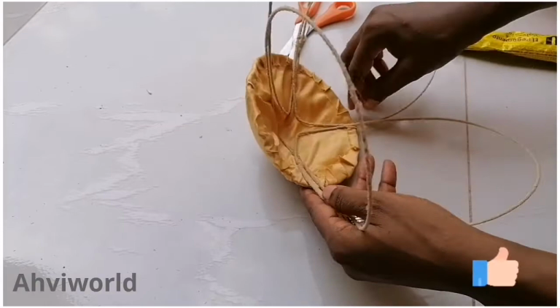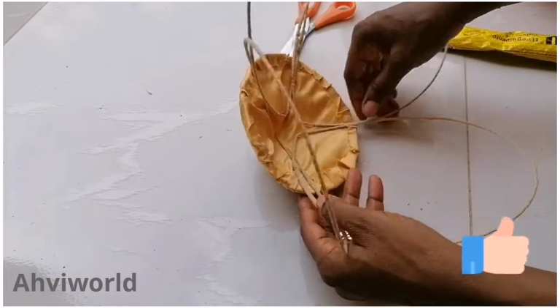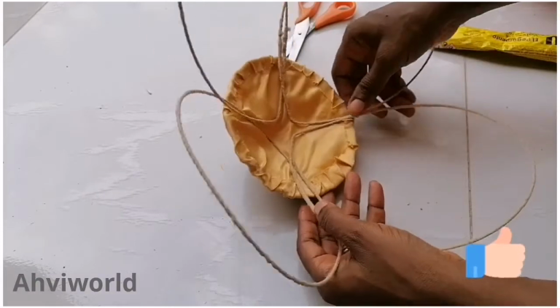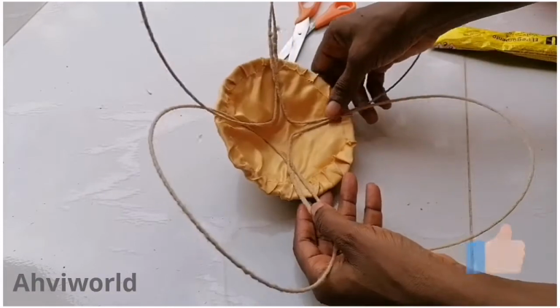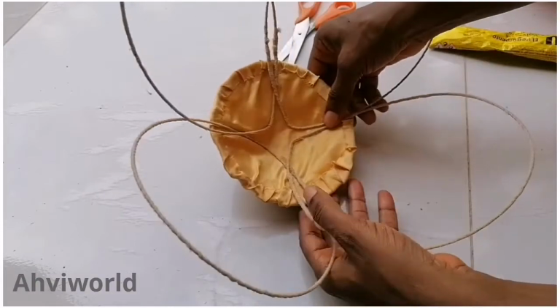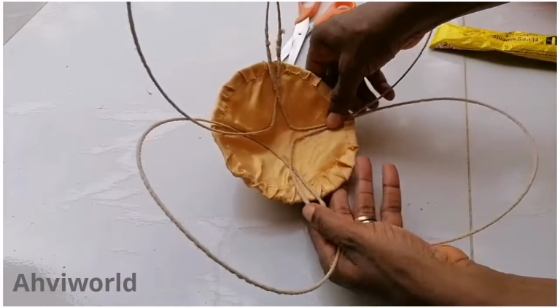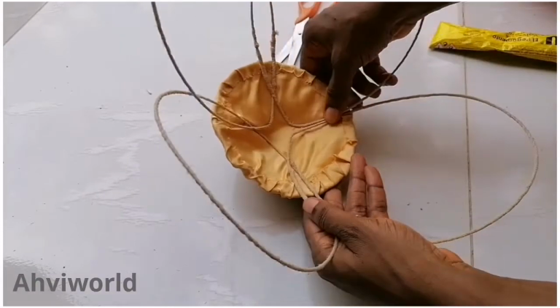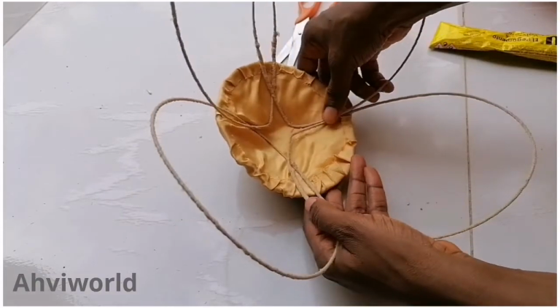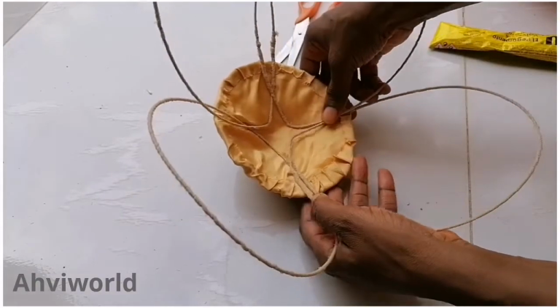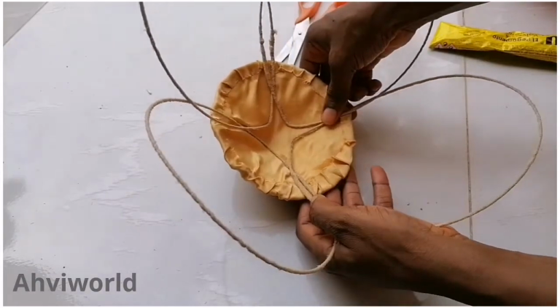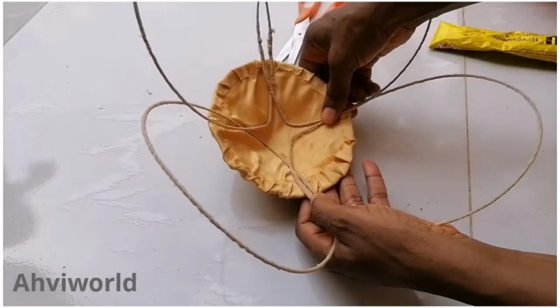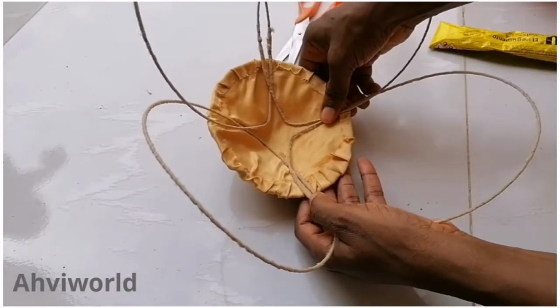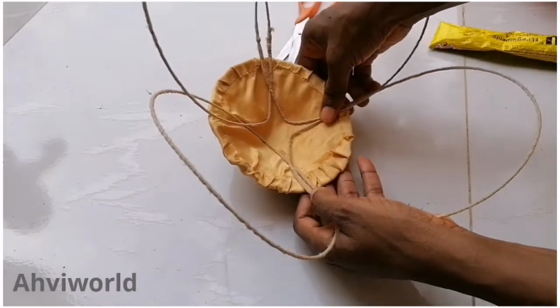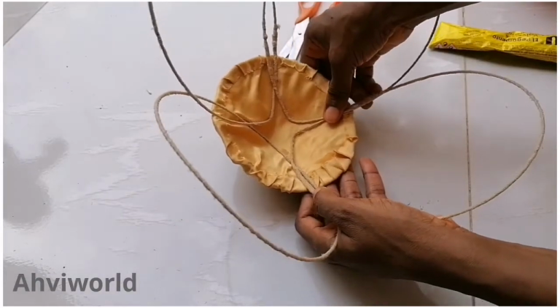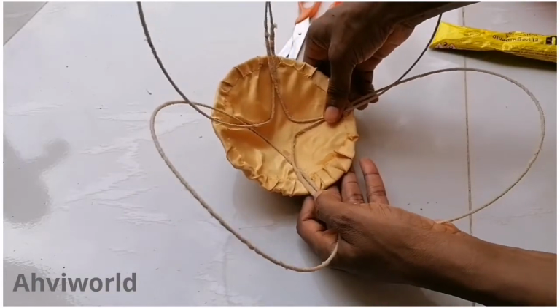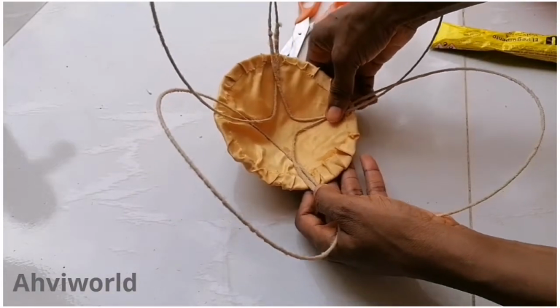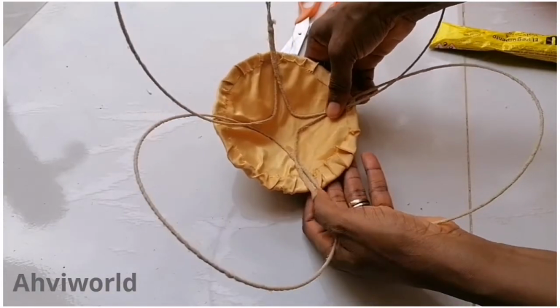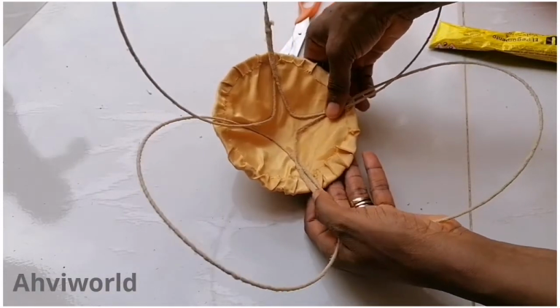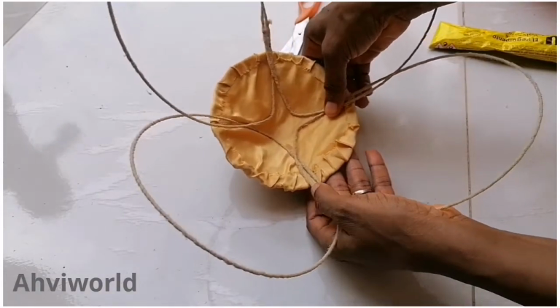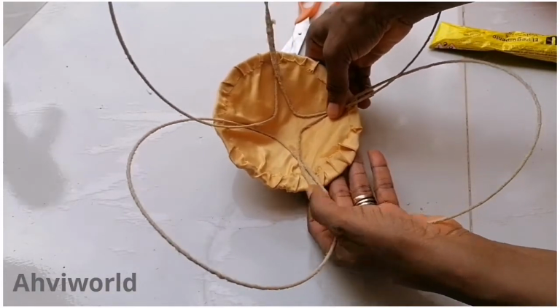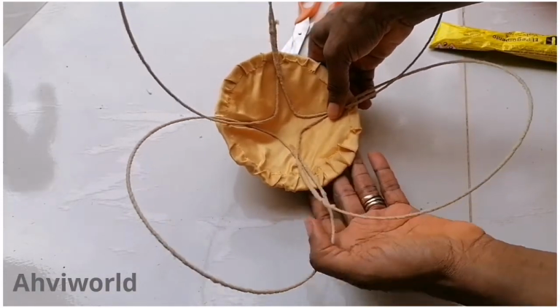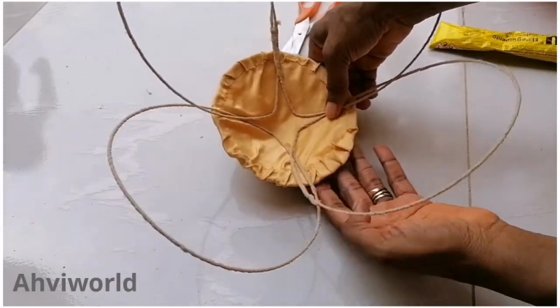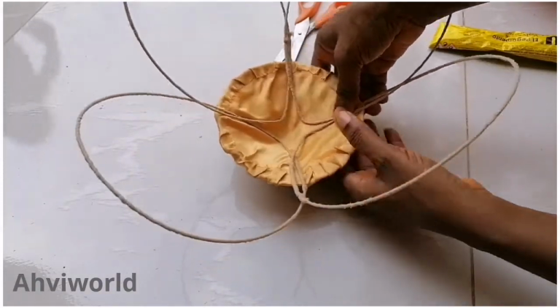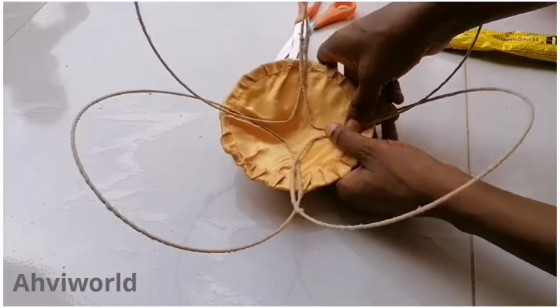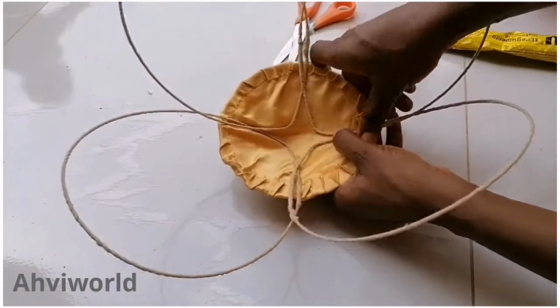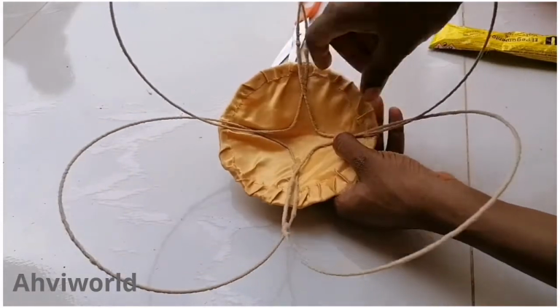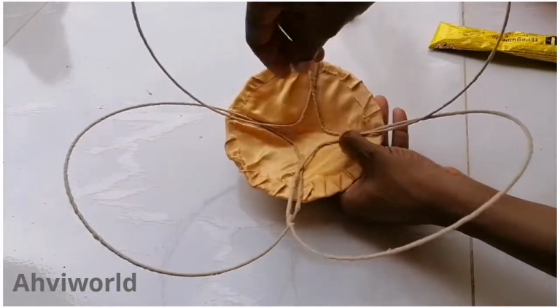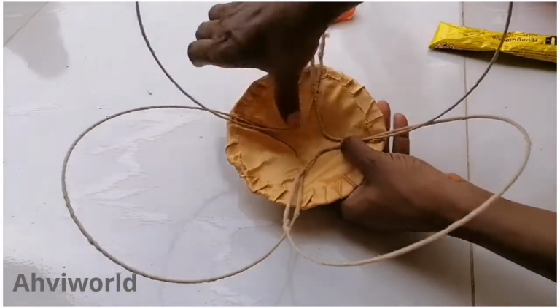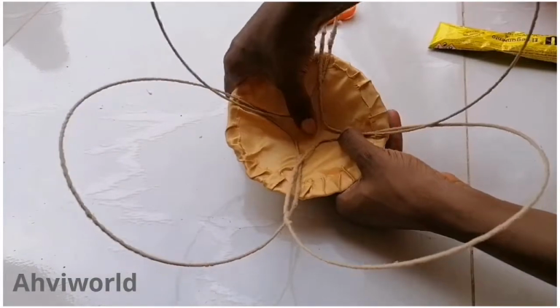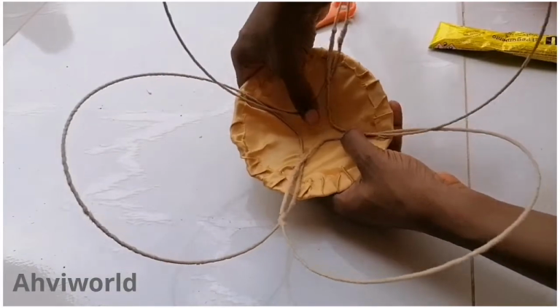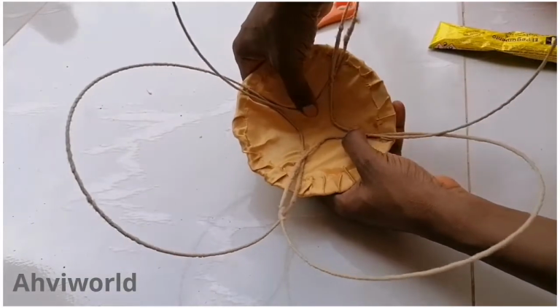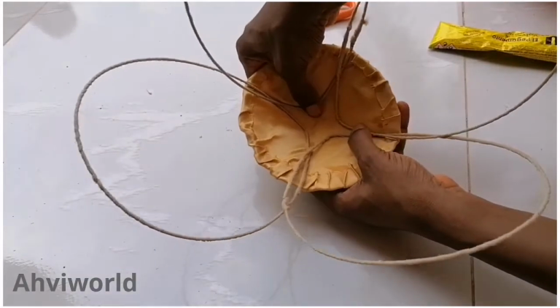Here is the last one. After adding the last wire piece, you can see that it's showing like a butterfly design.